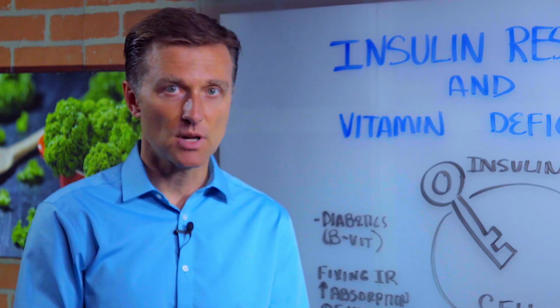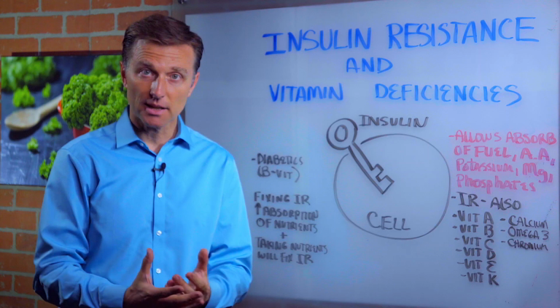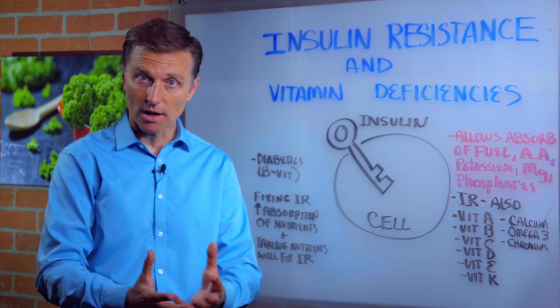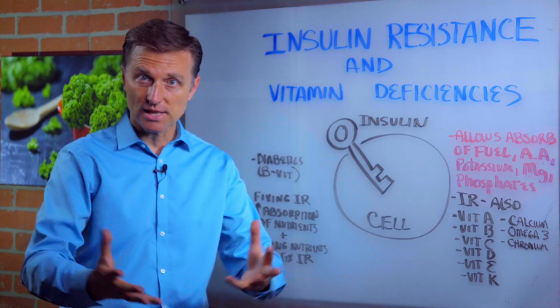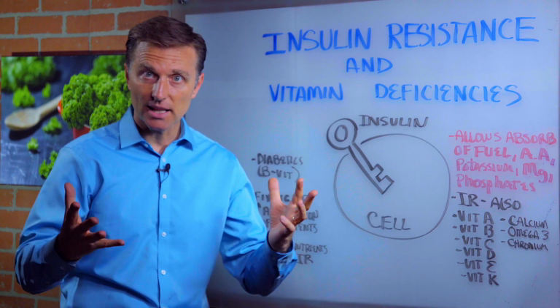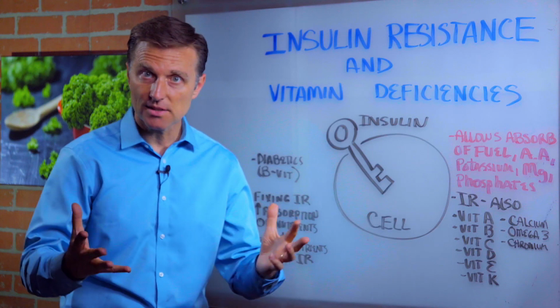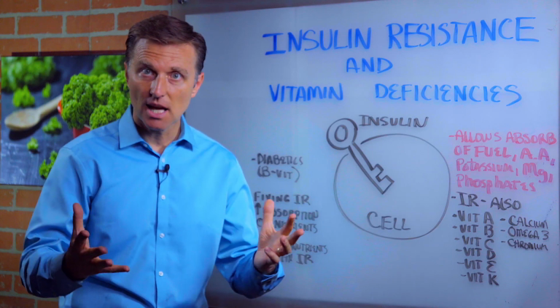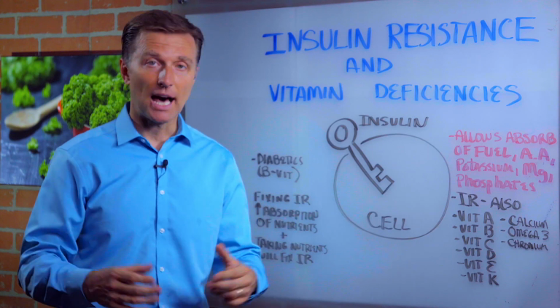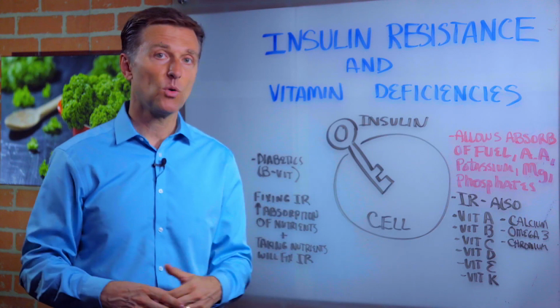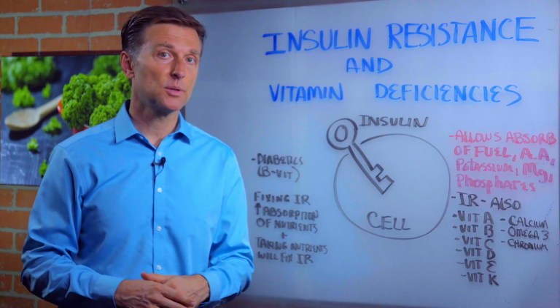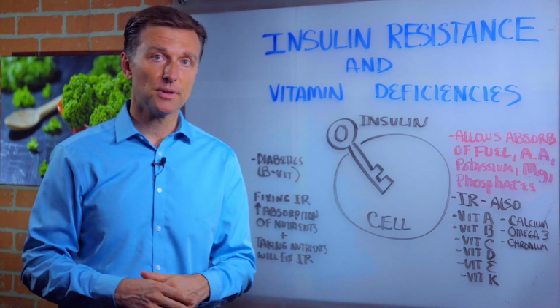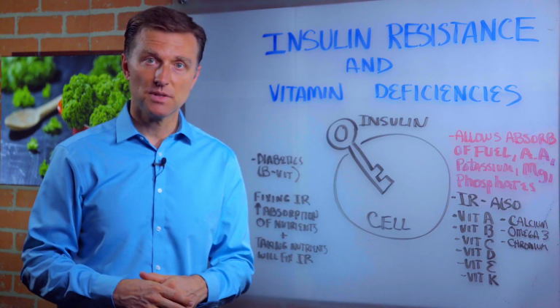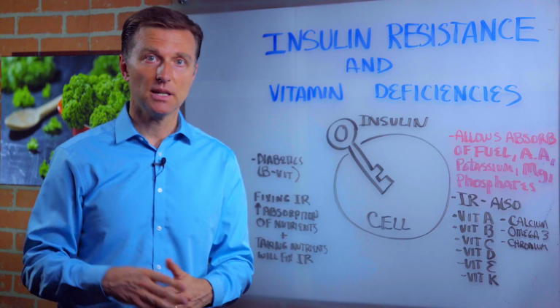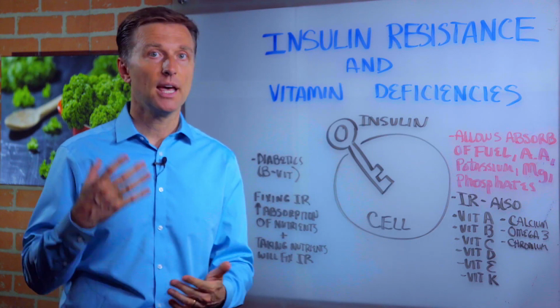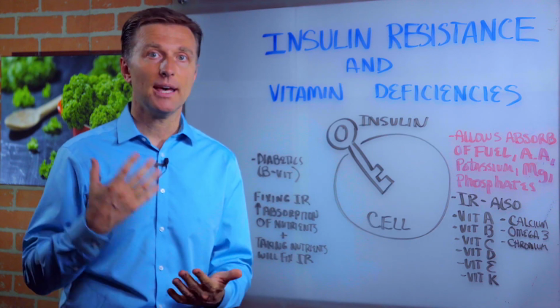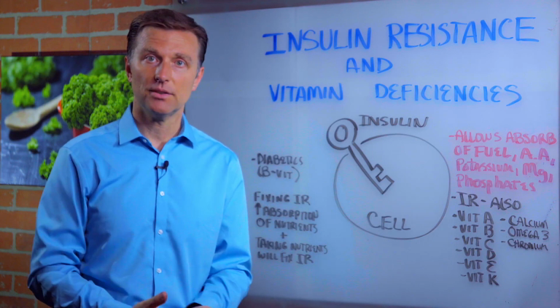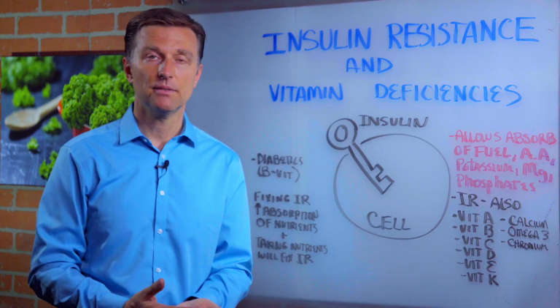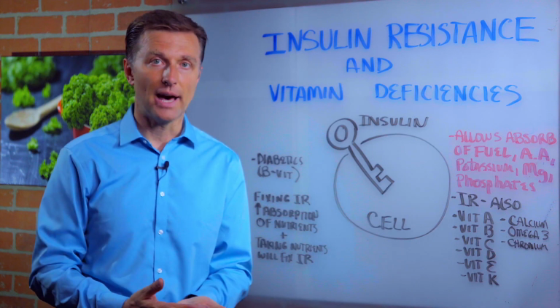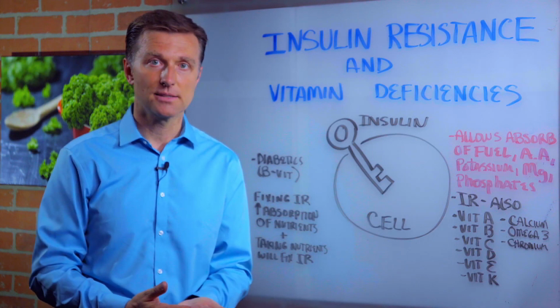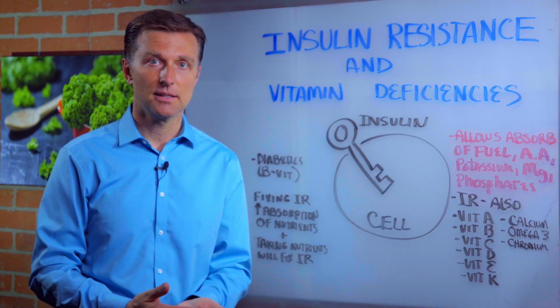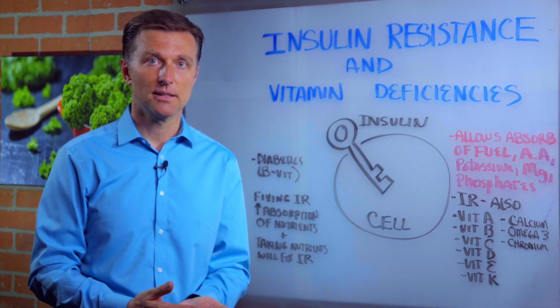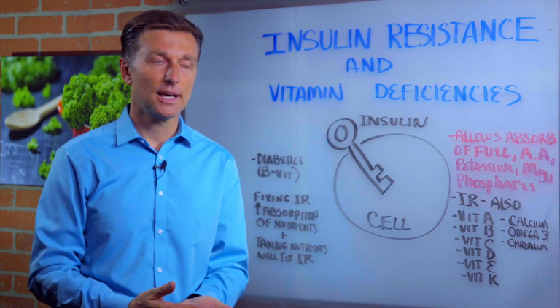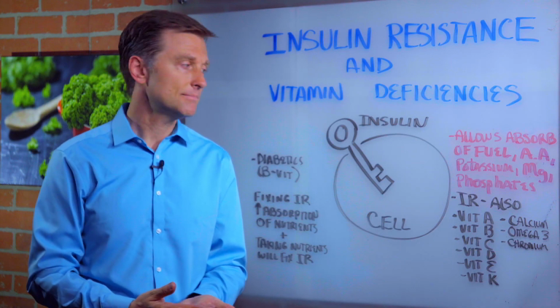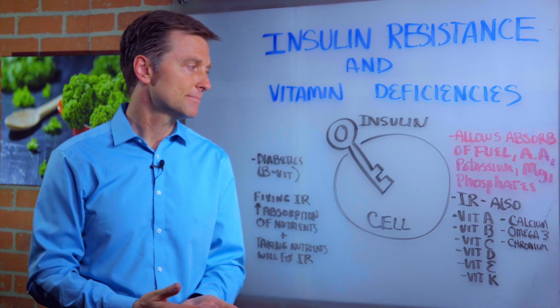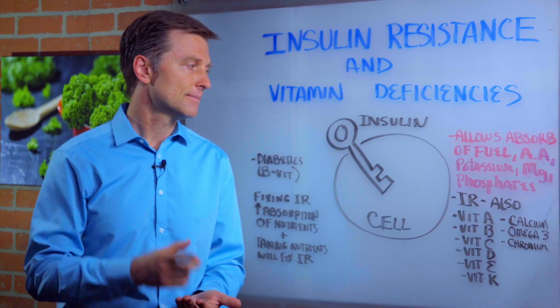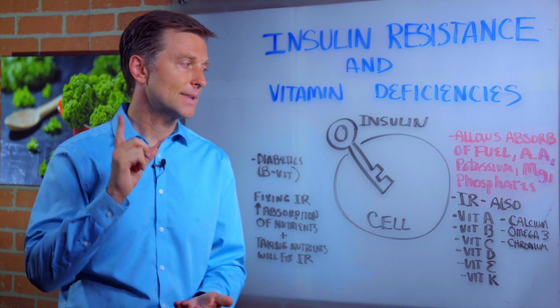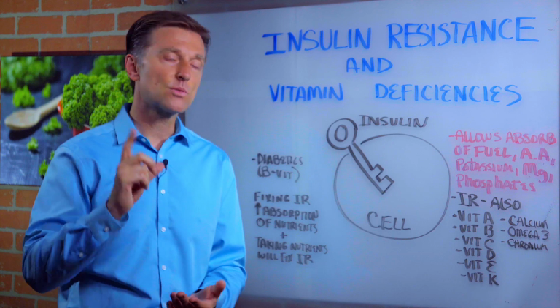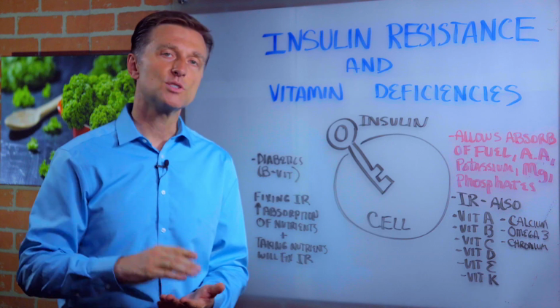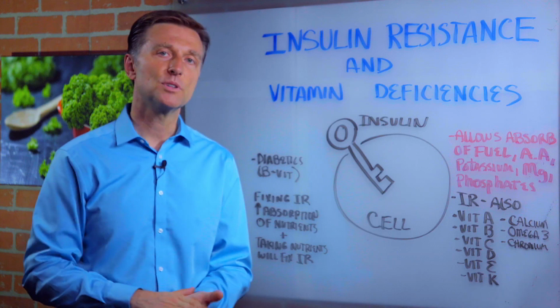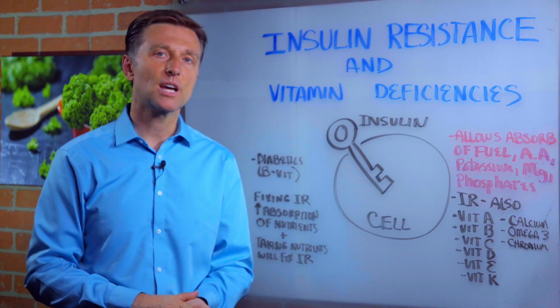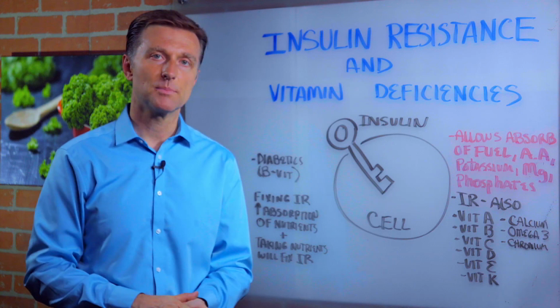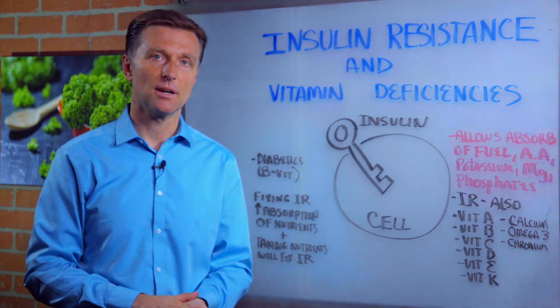I'm talking large salads, high-quality protein, healthy fats. Thanks for watching — put your comments below.